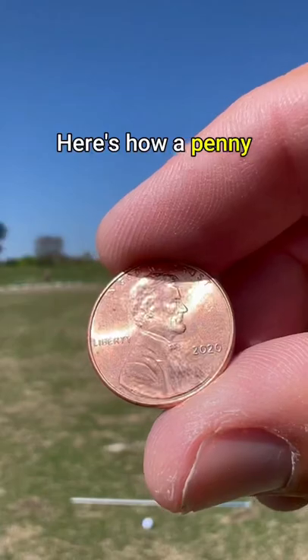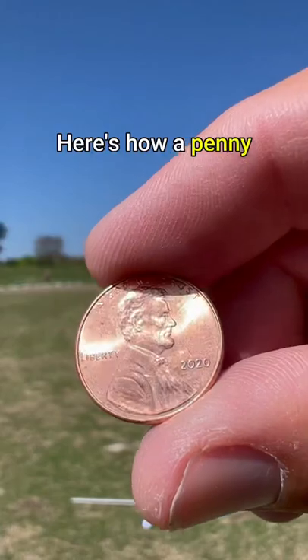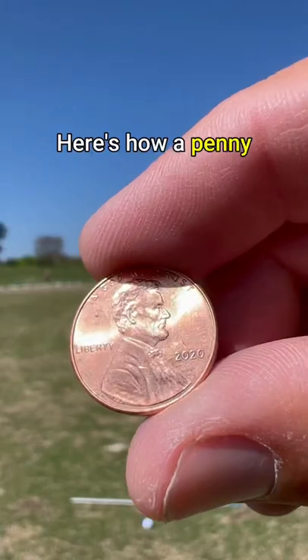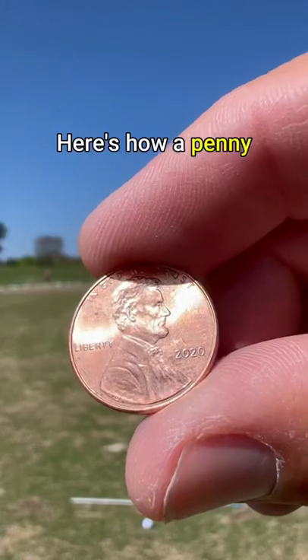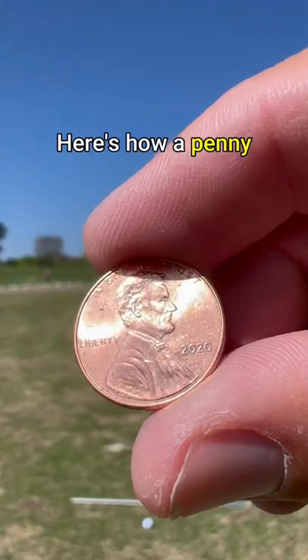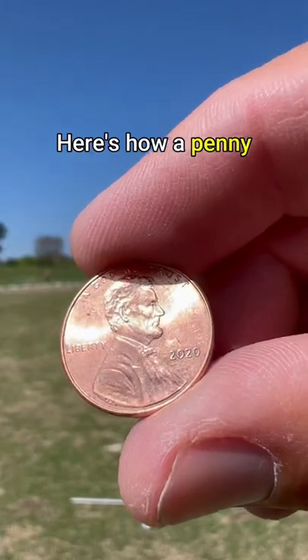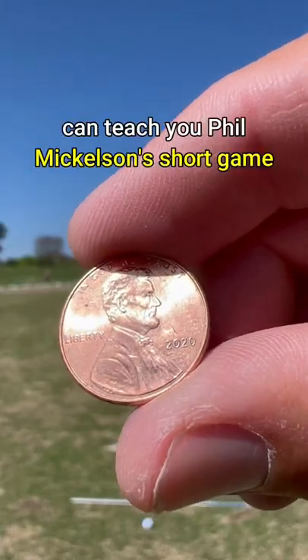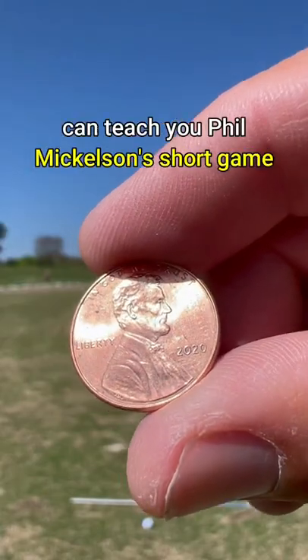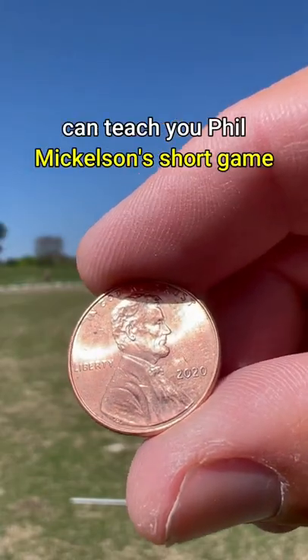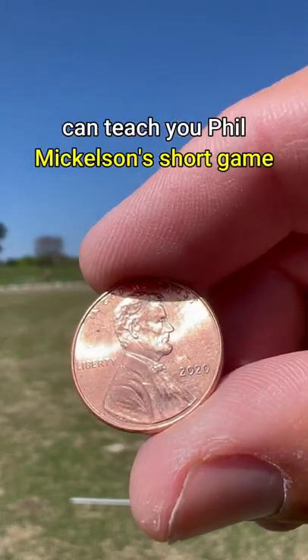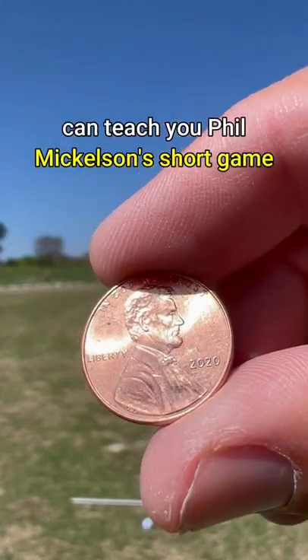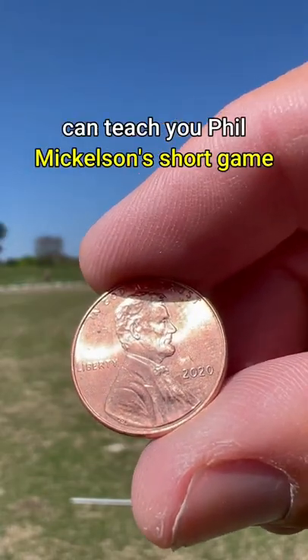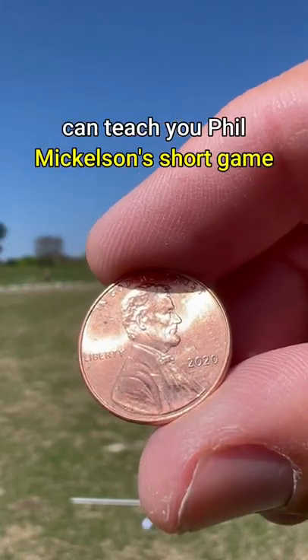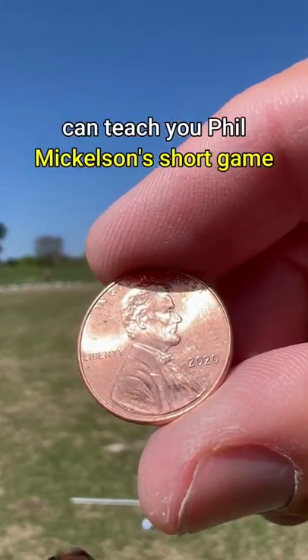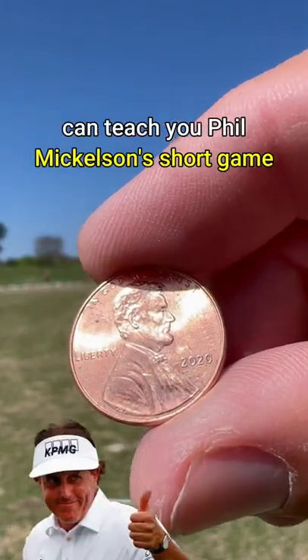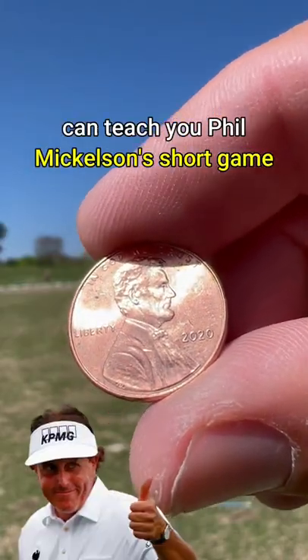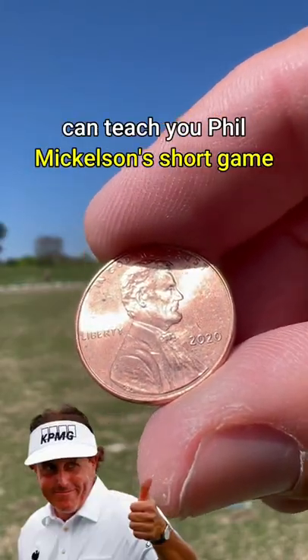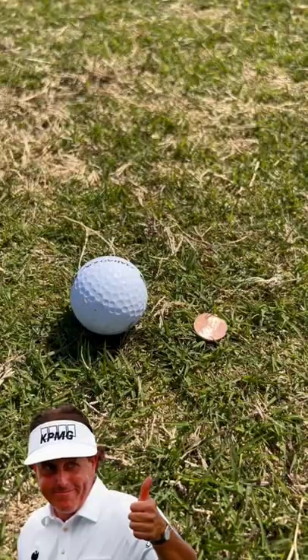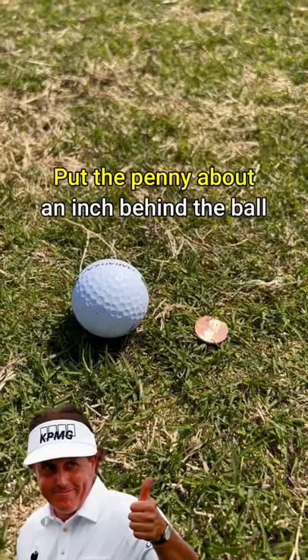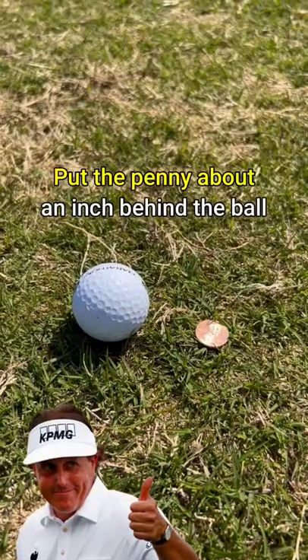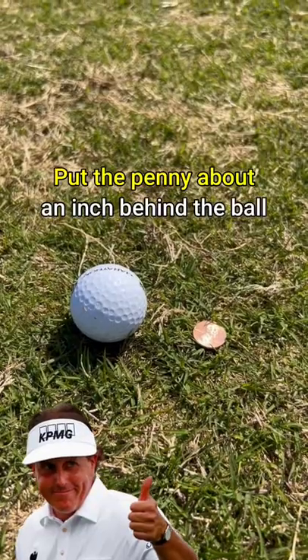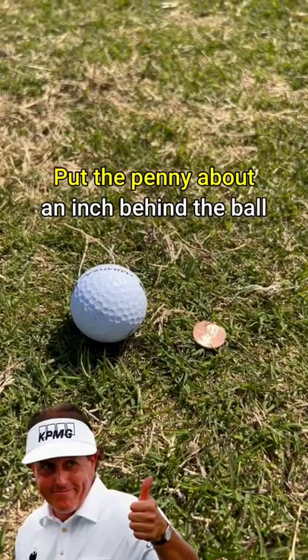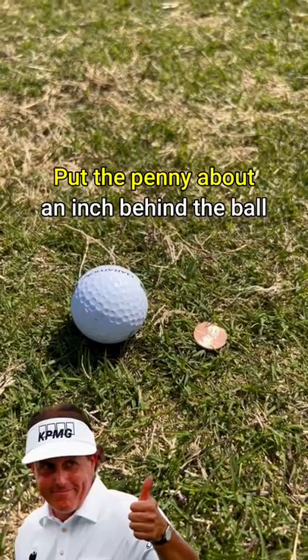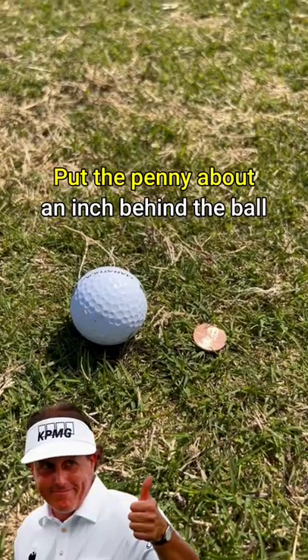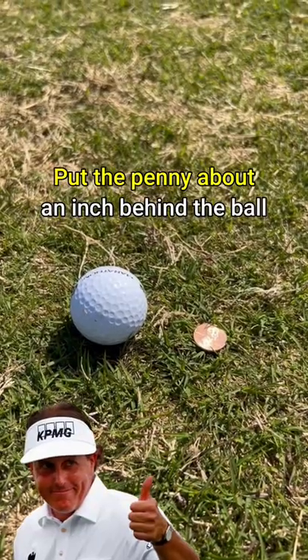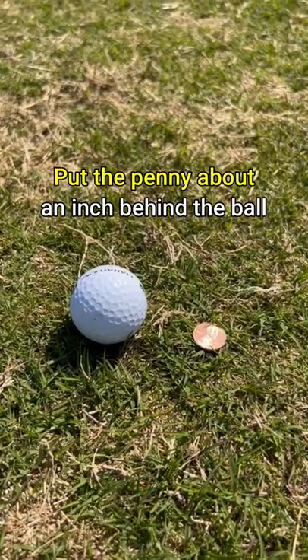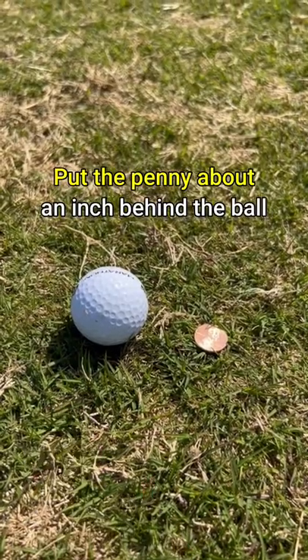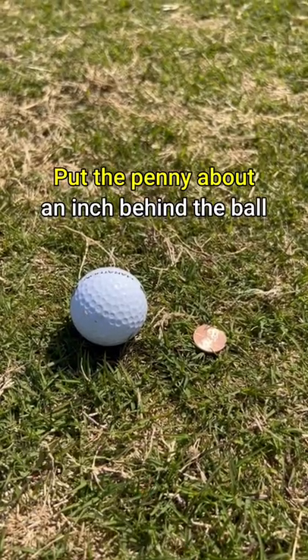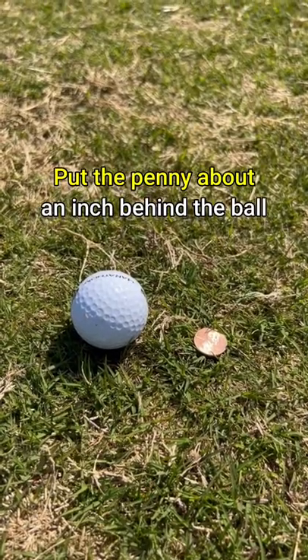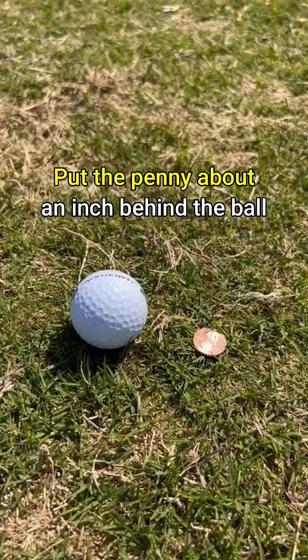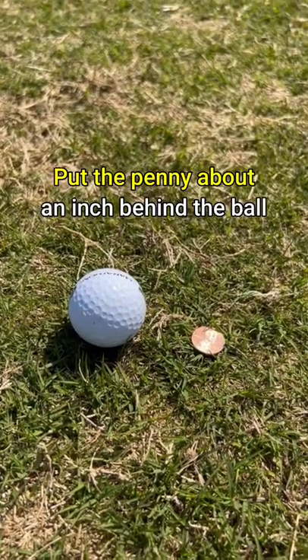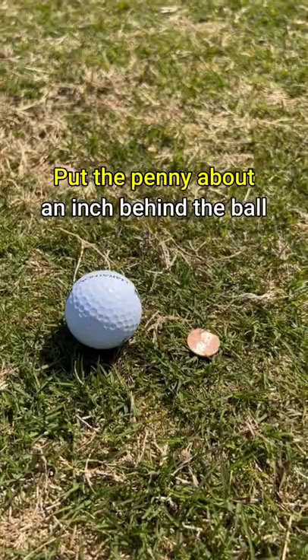Here's how a penny can teach you Phil Mickelson's short game. Put the penny about an inch behind the ball like this.